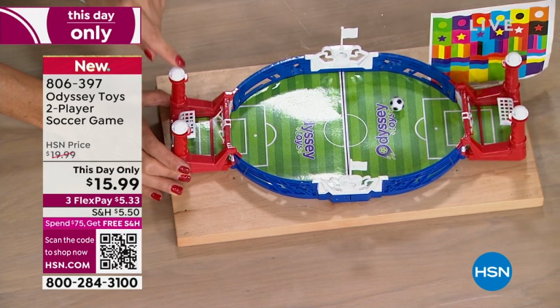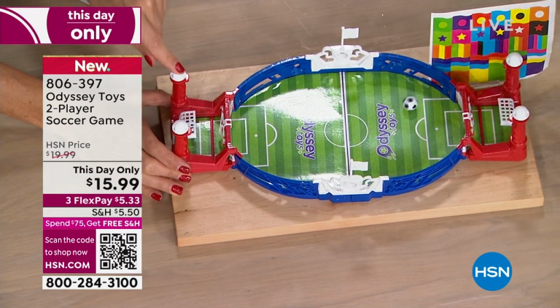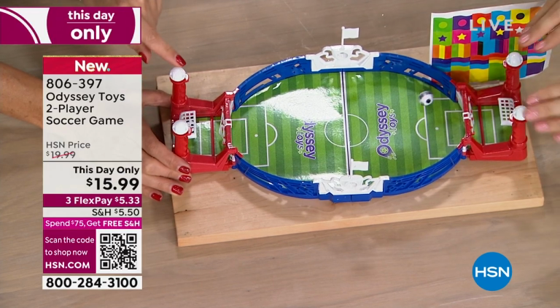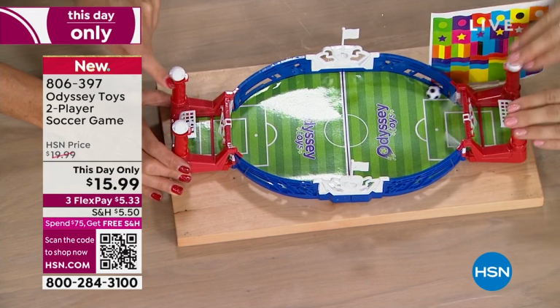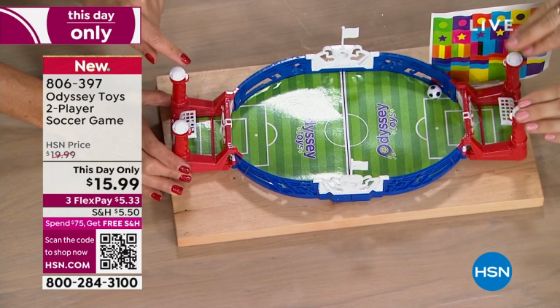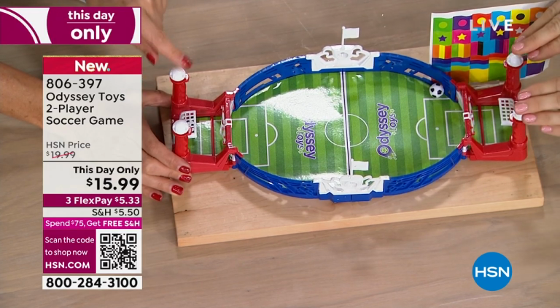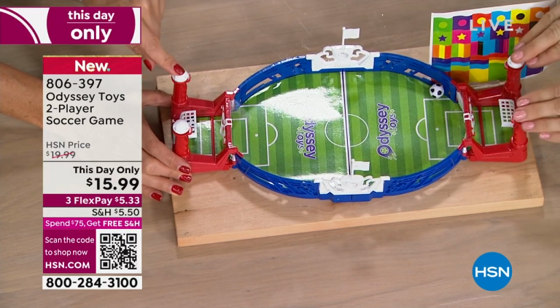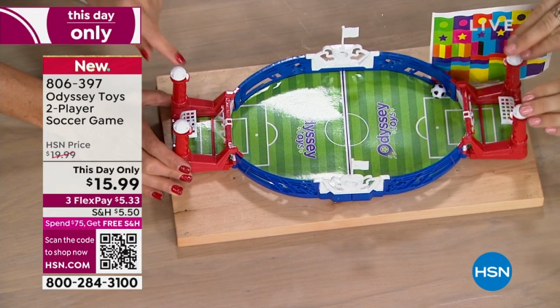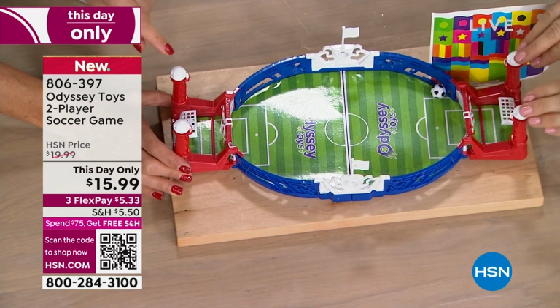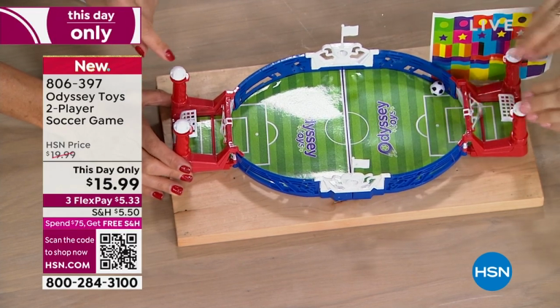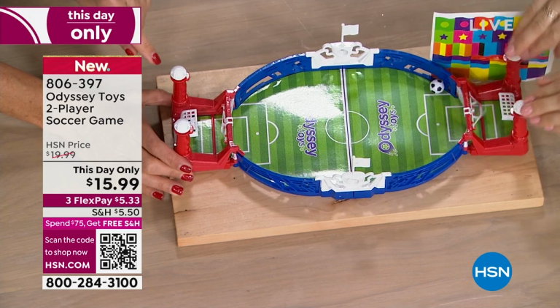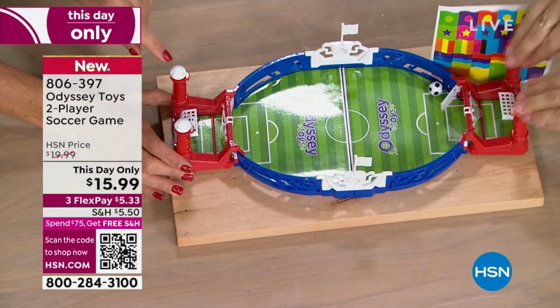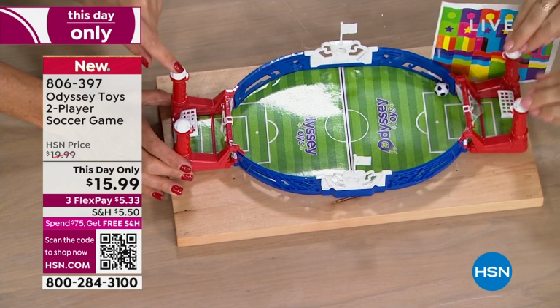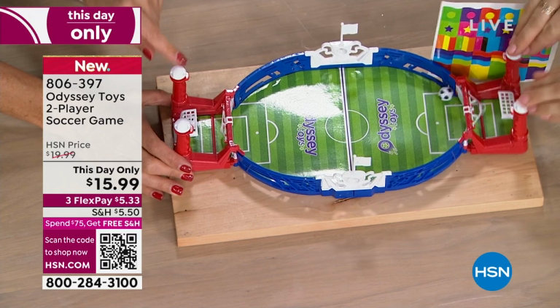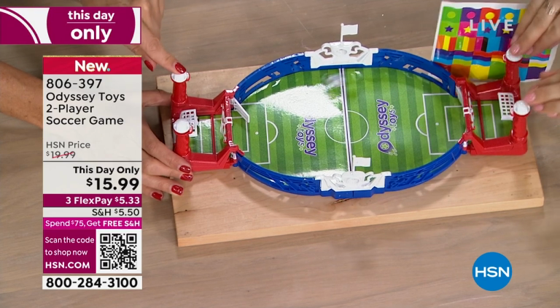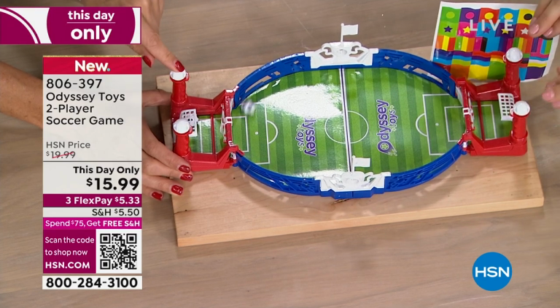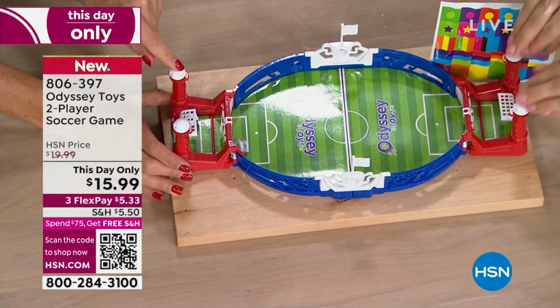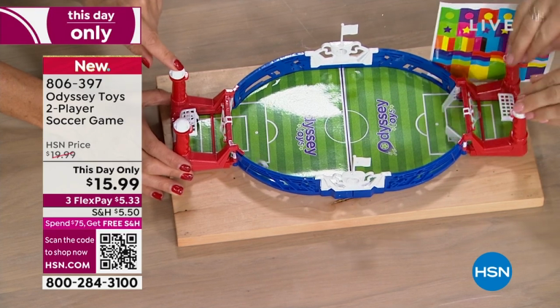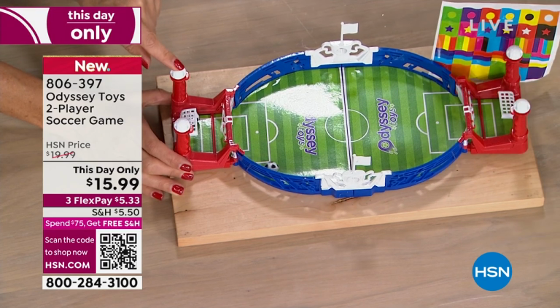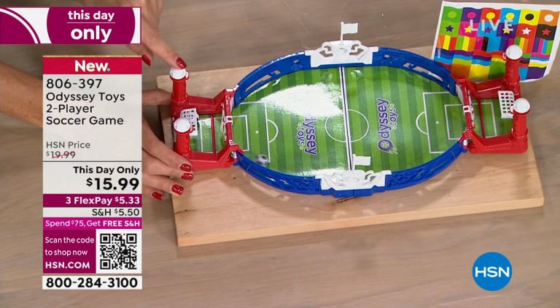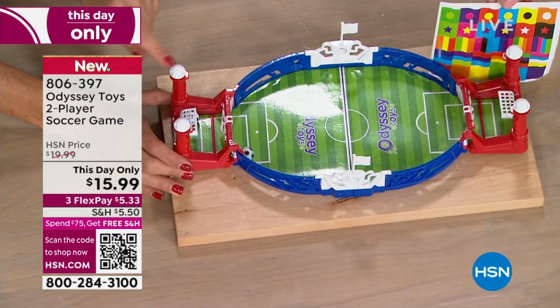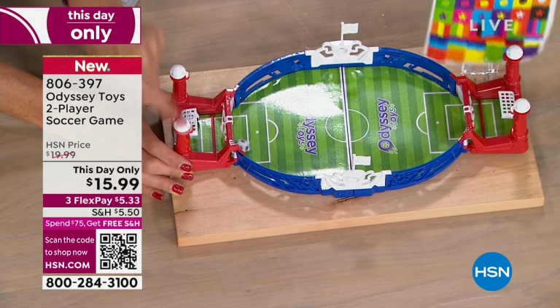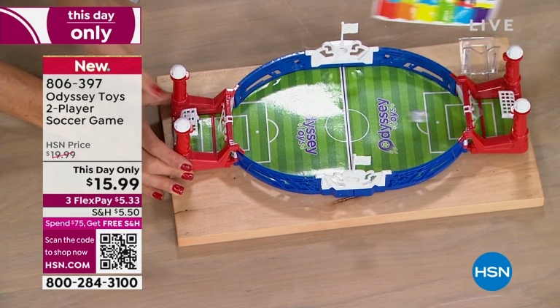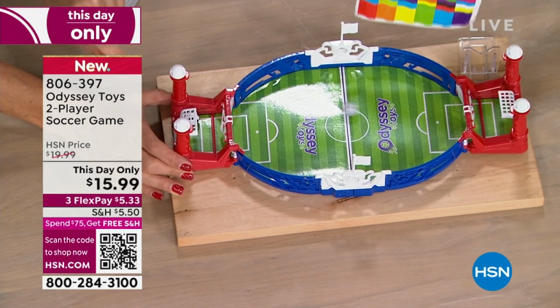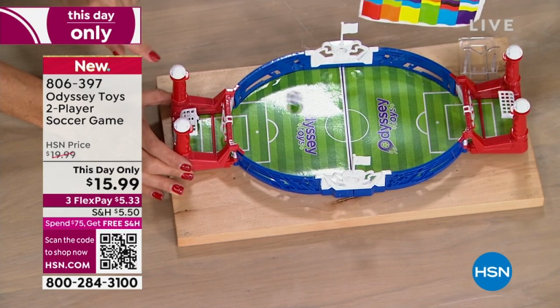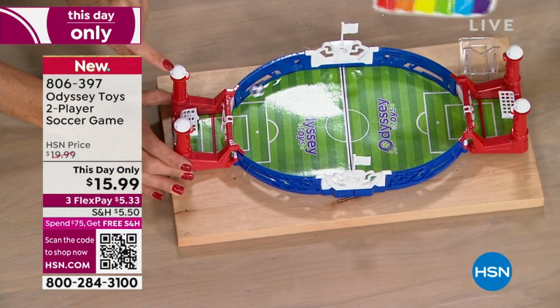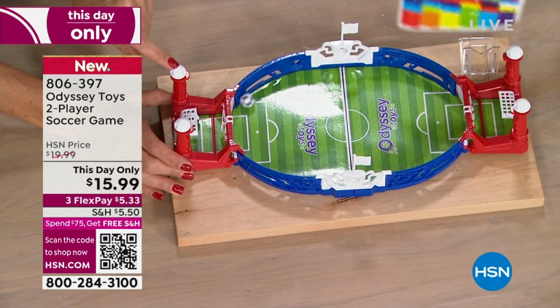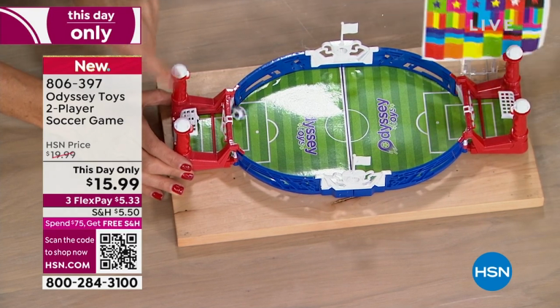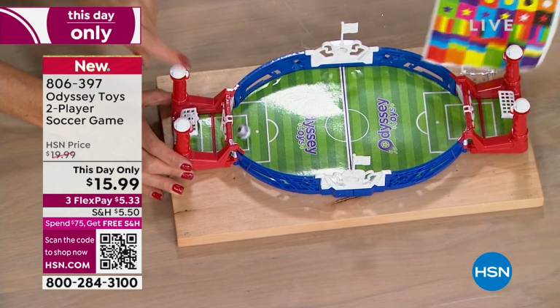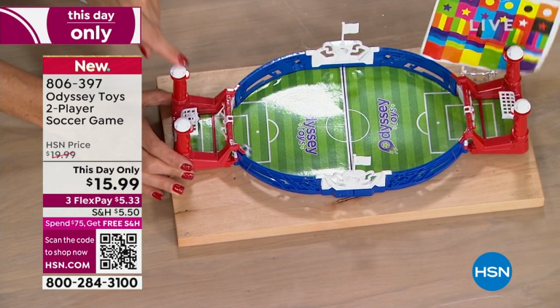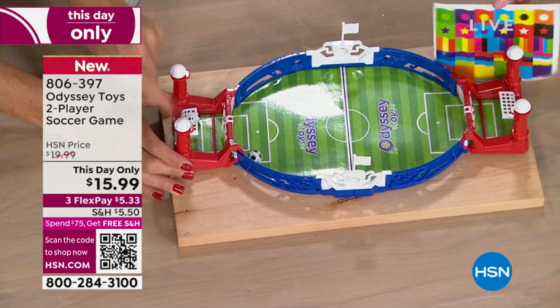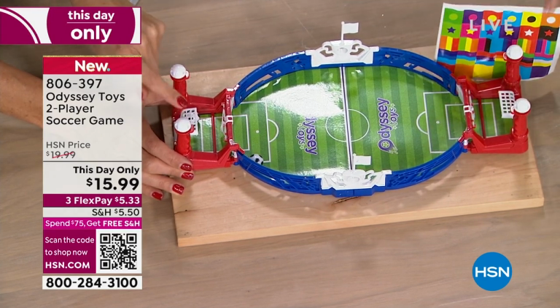There's no batteries. You get it home, you take it out of the box and you're ready to play. It comes with these stickers so you can decorate your court.